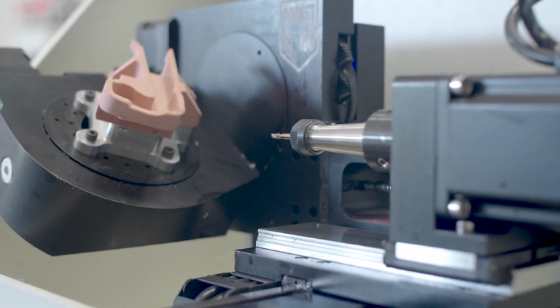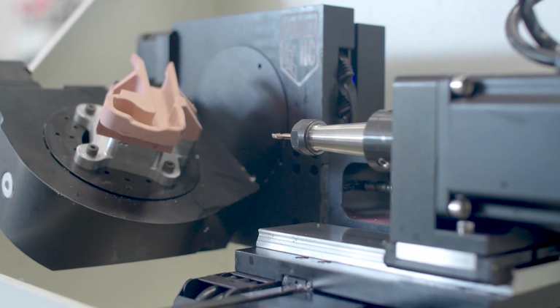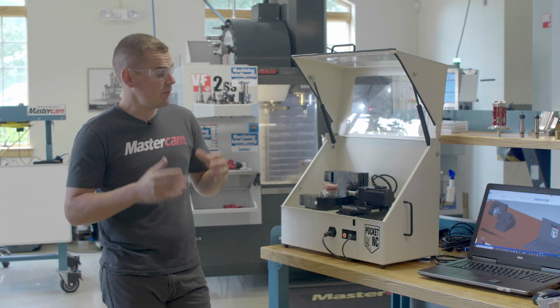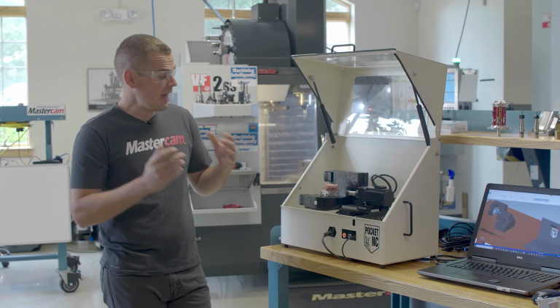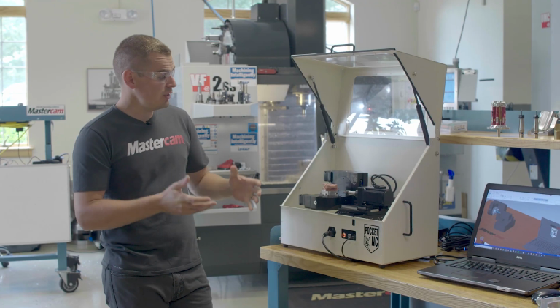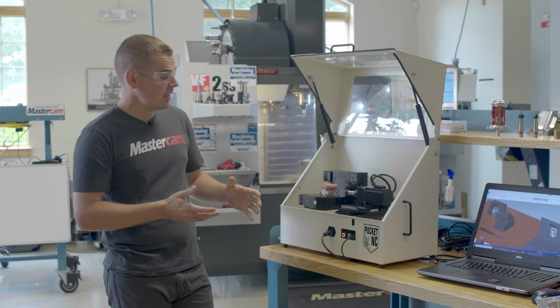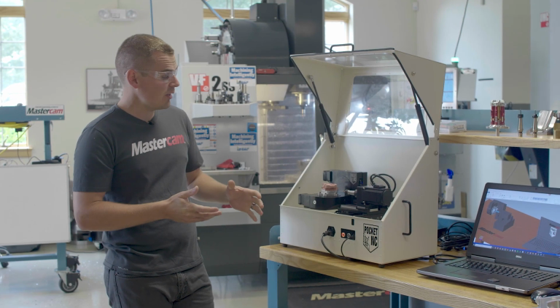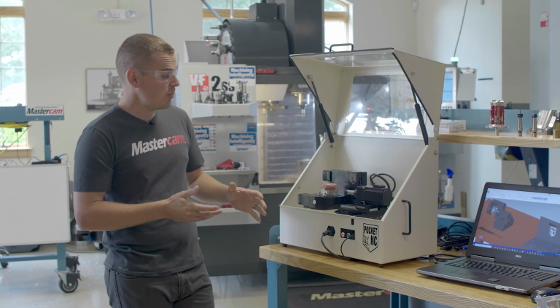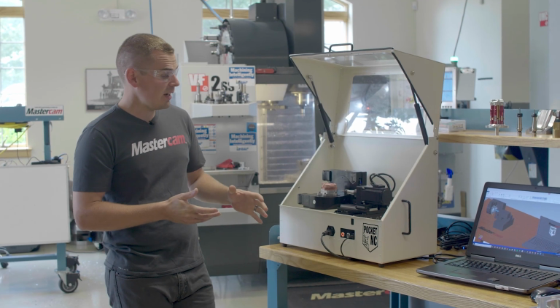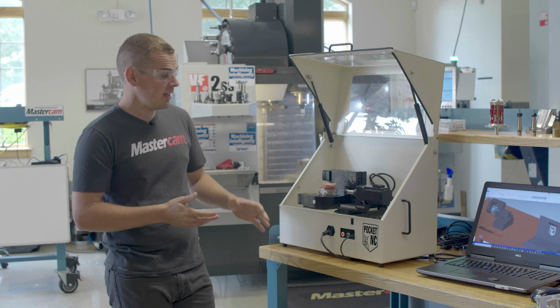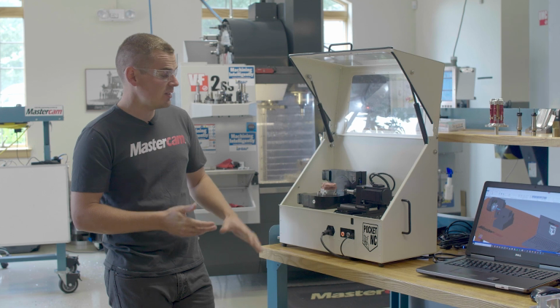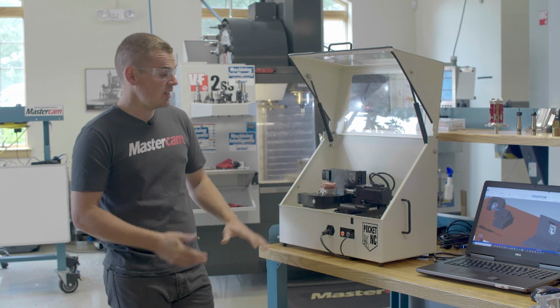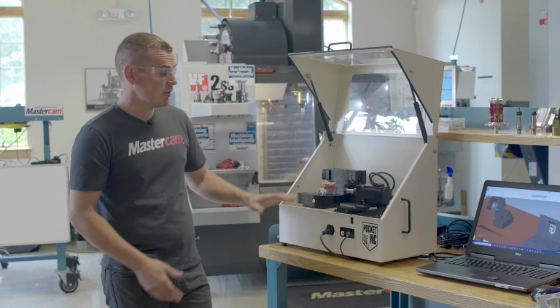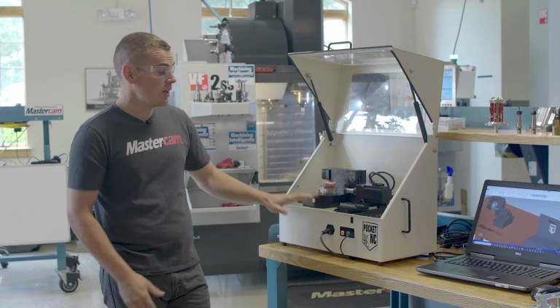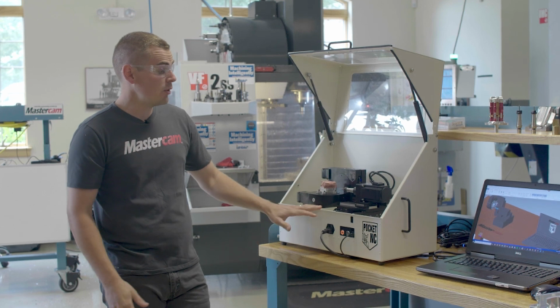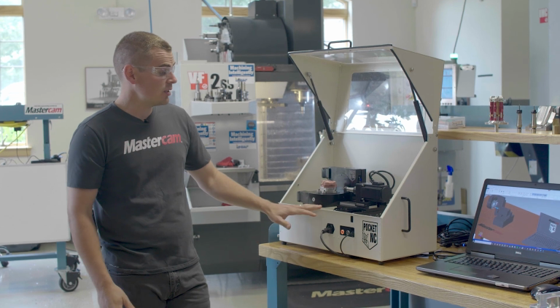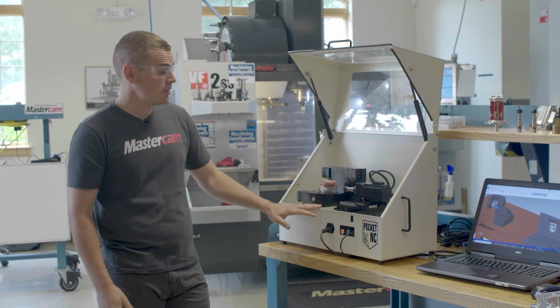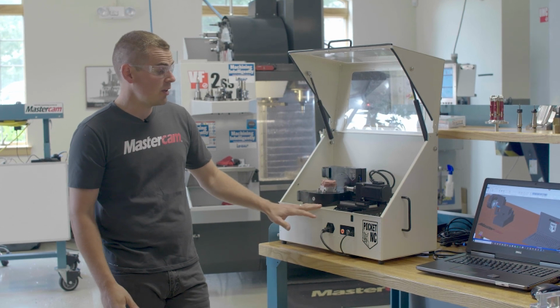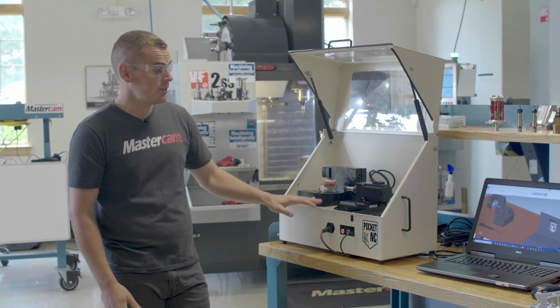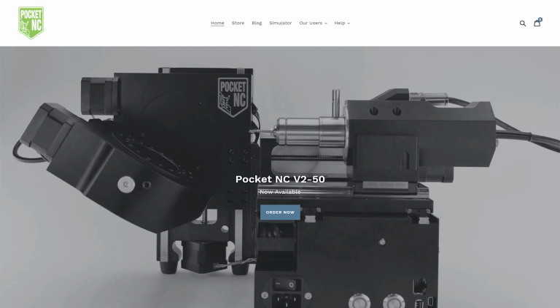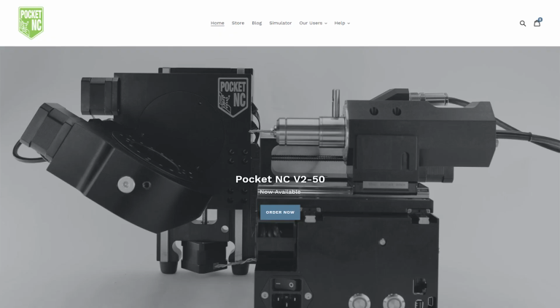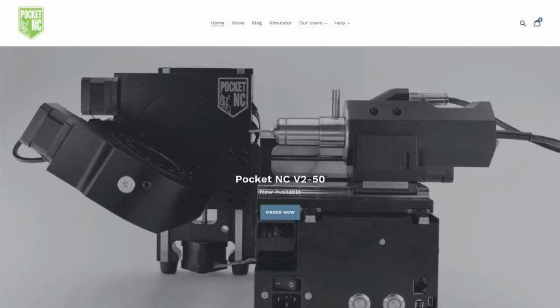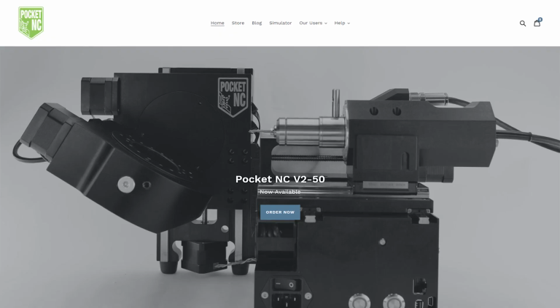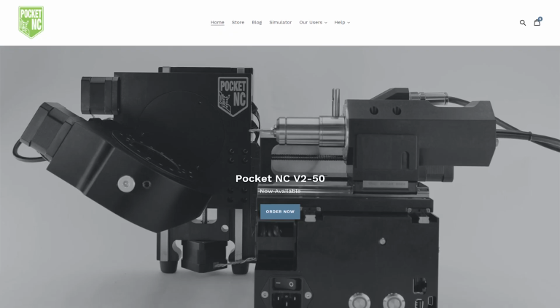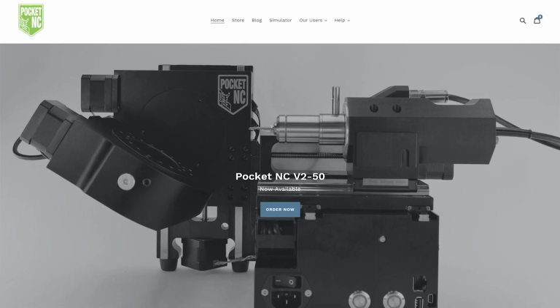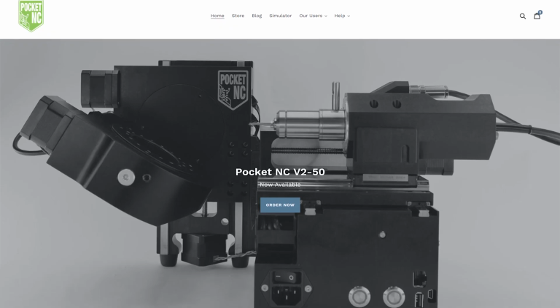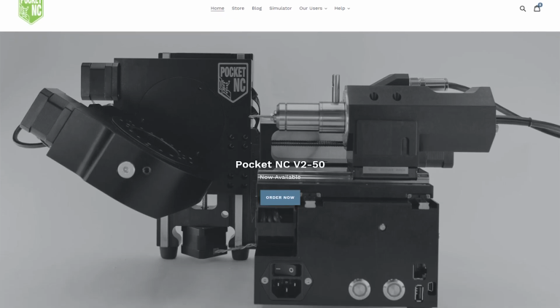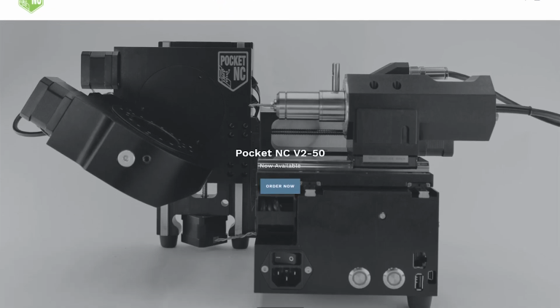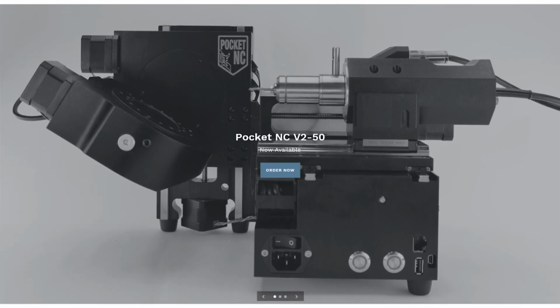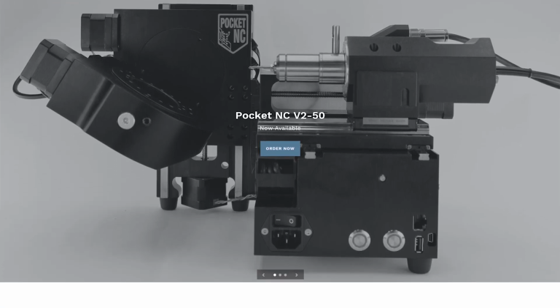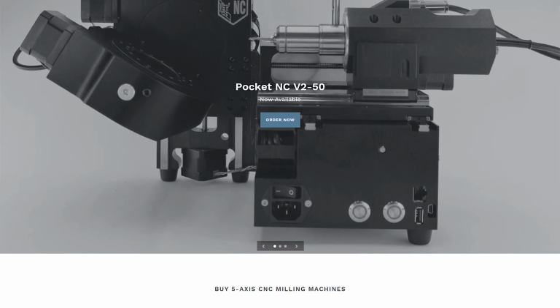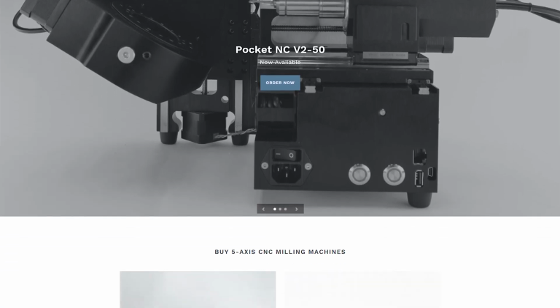If you haven't checked out the Pocket NC, you really owe it to yourself to head on over to their website and give it a look.